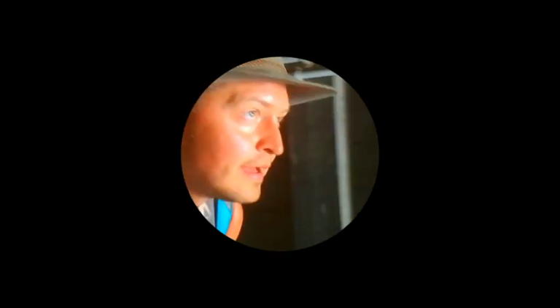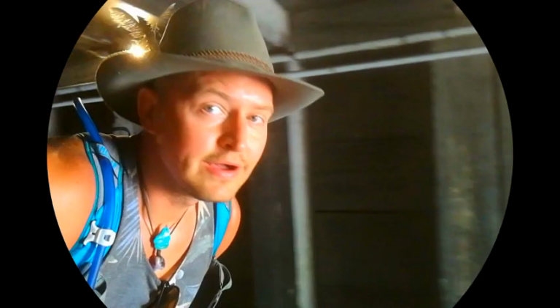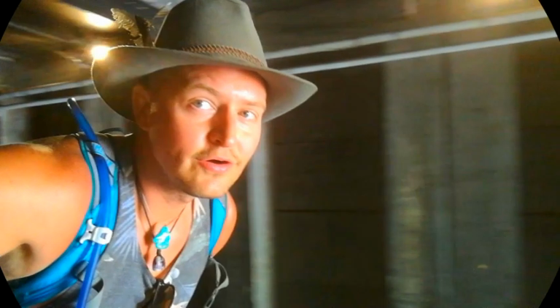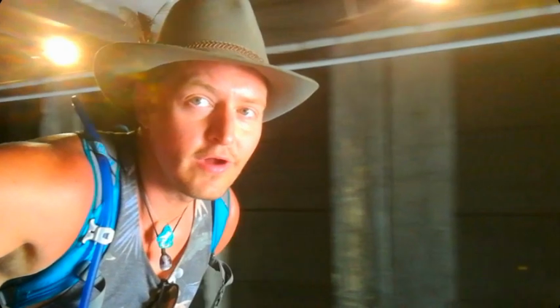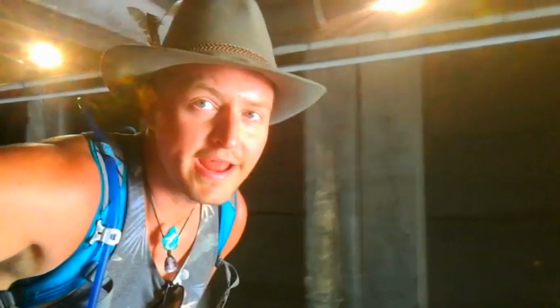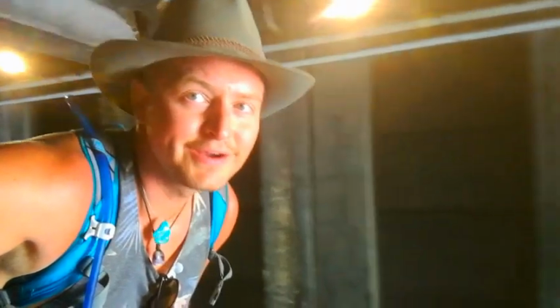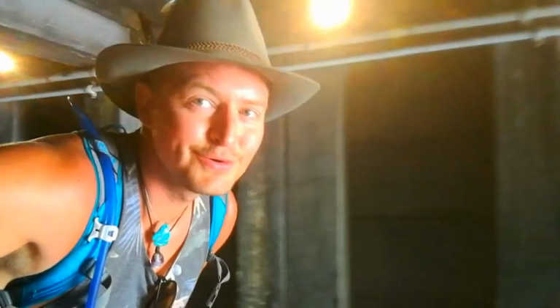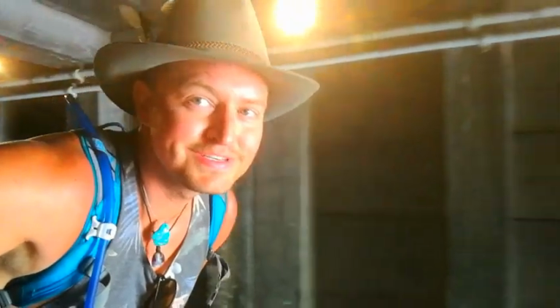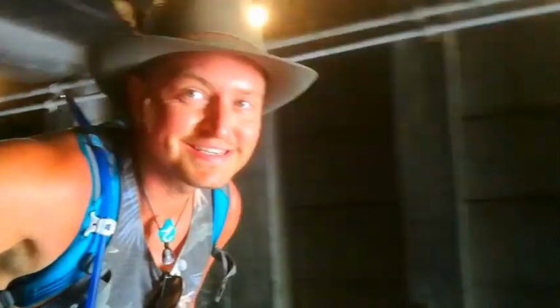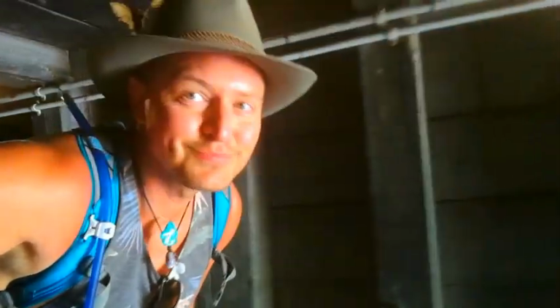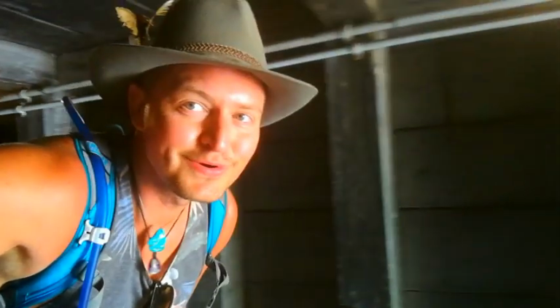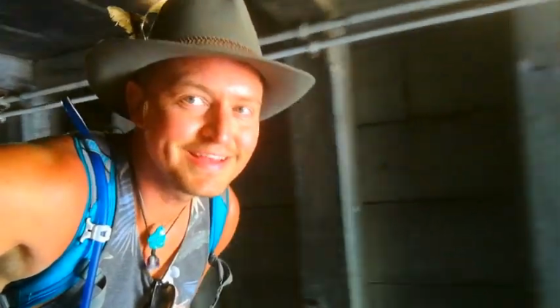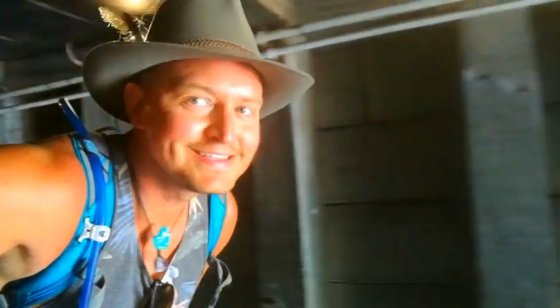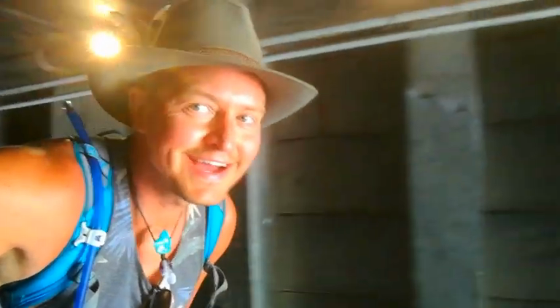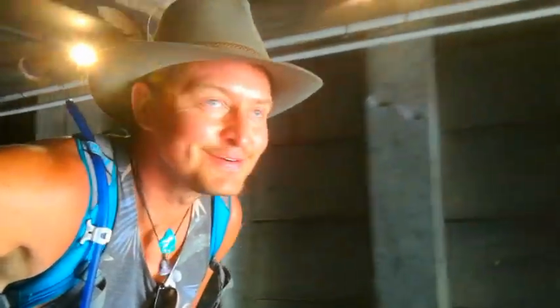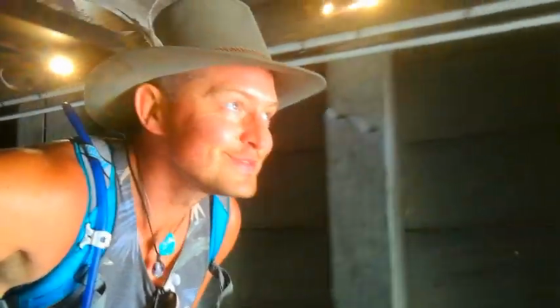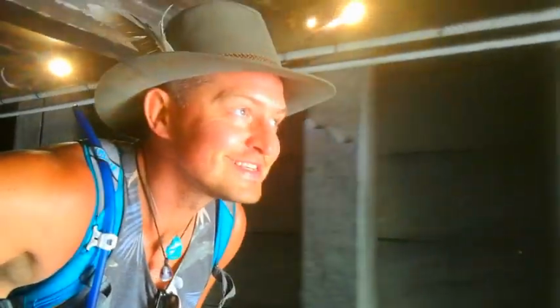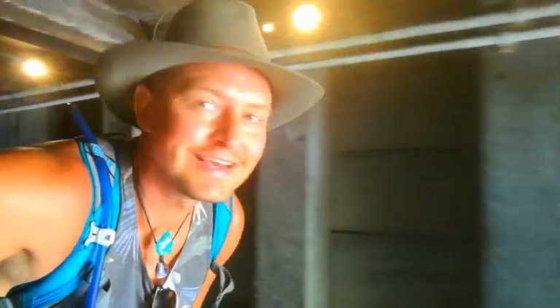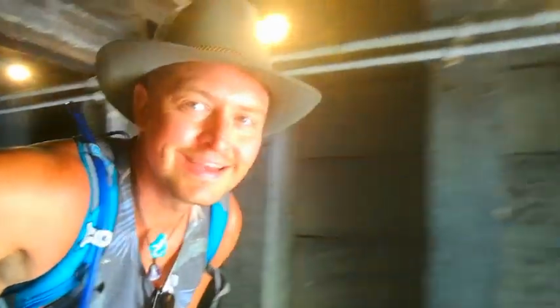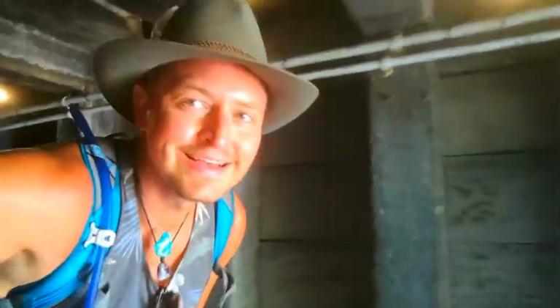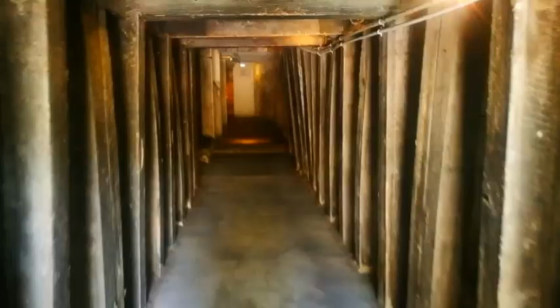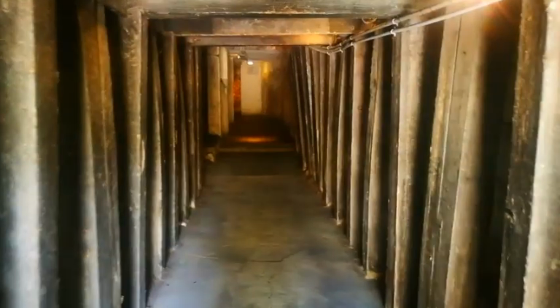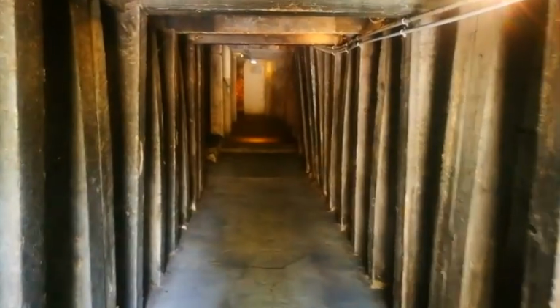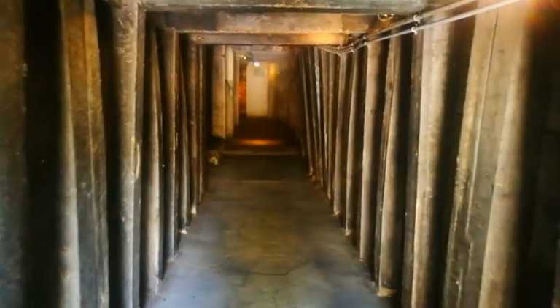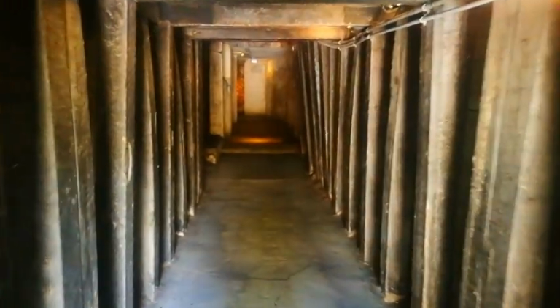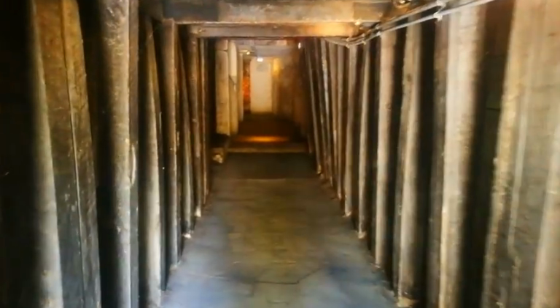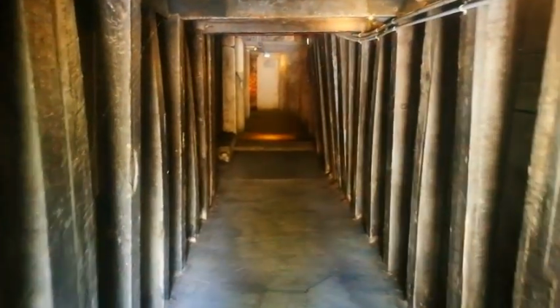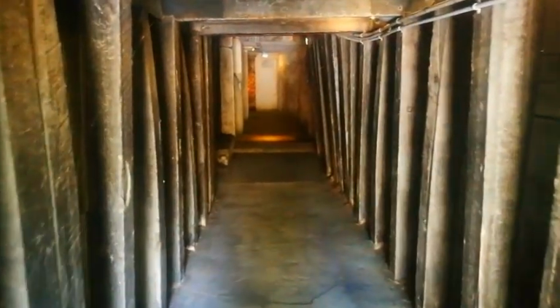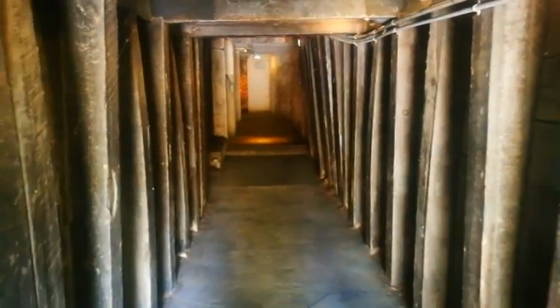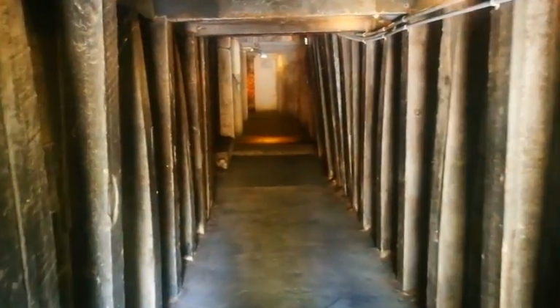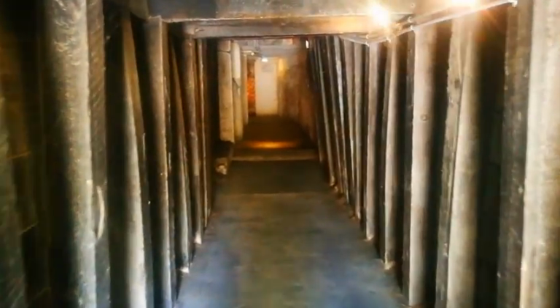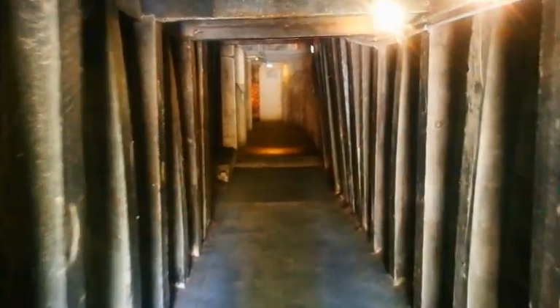Alright, how cool is exploring these tunnels? This one's Markham Mine.